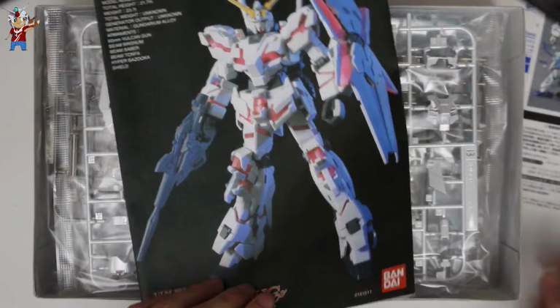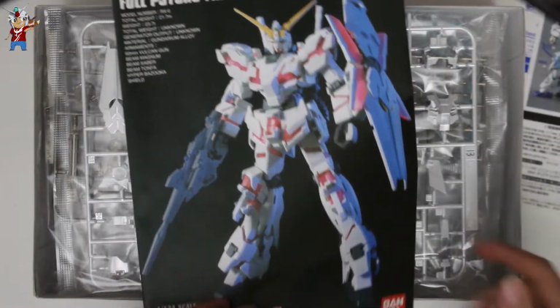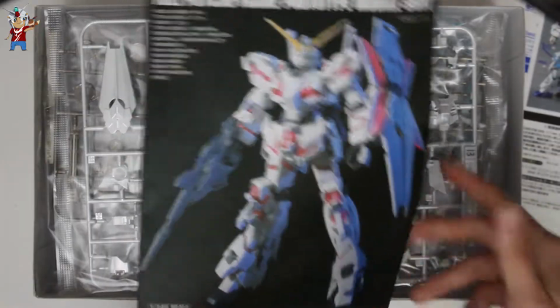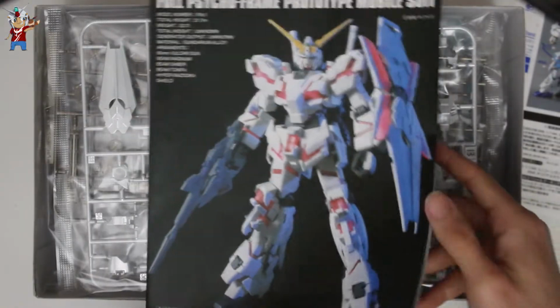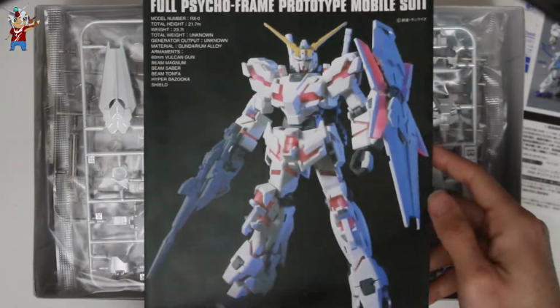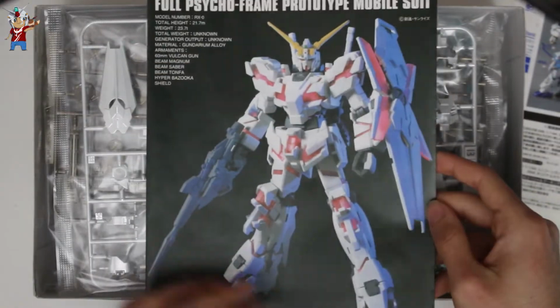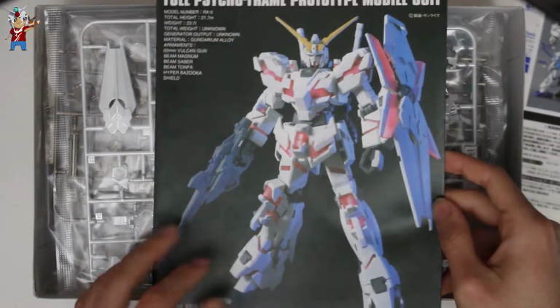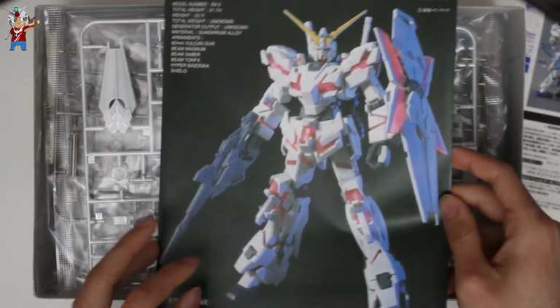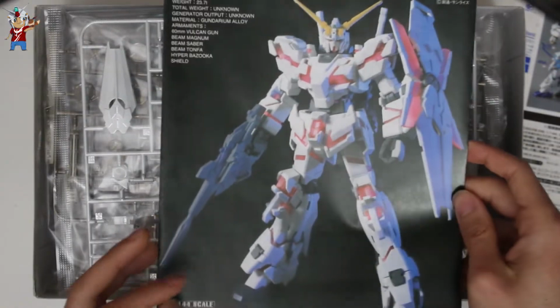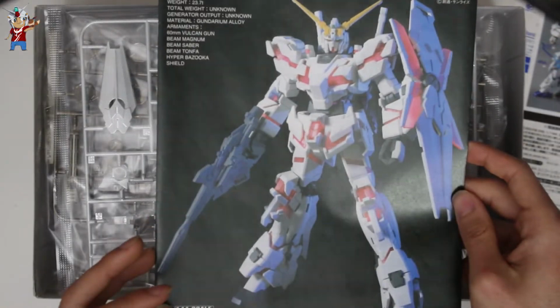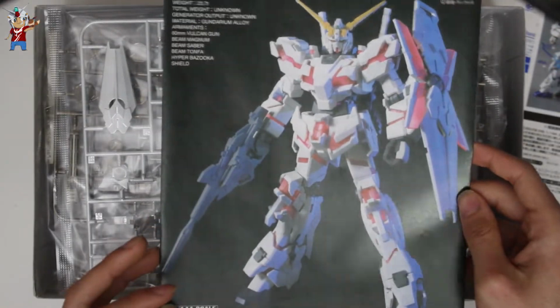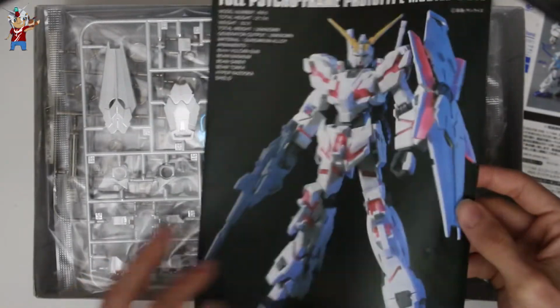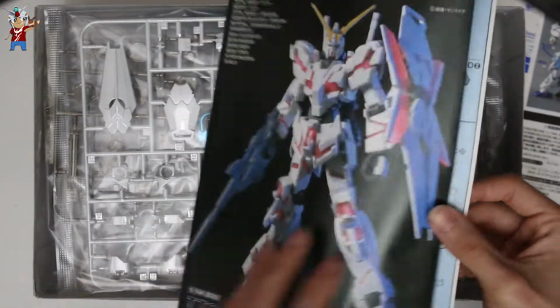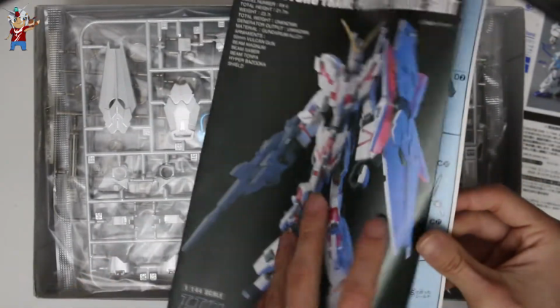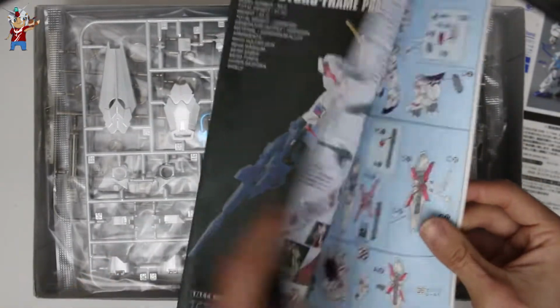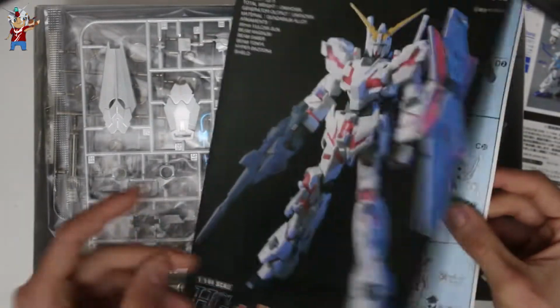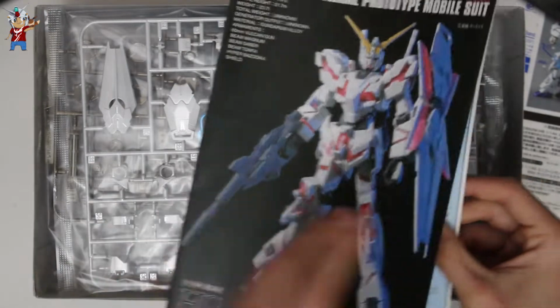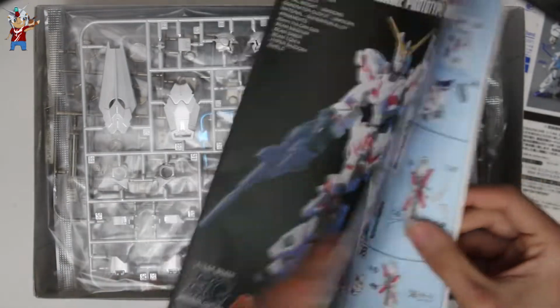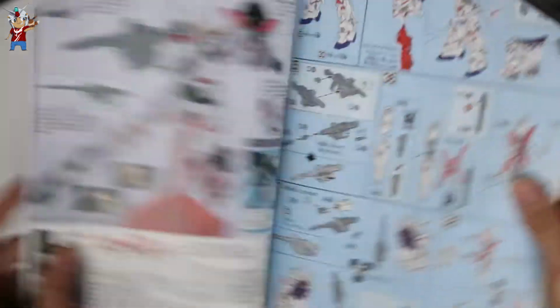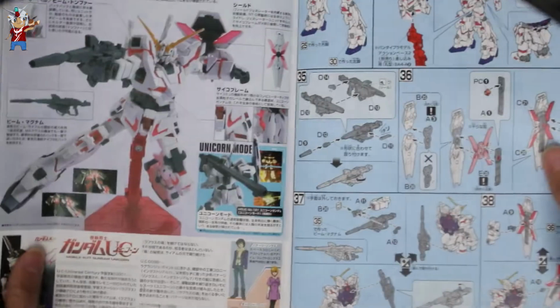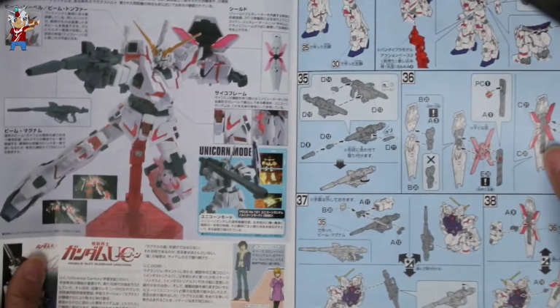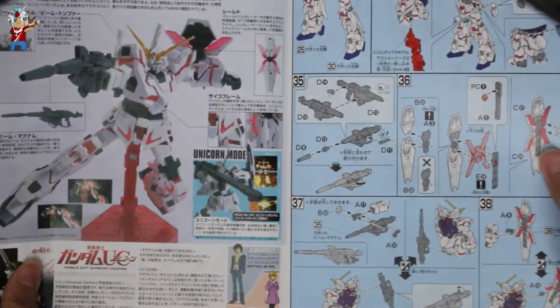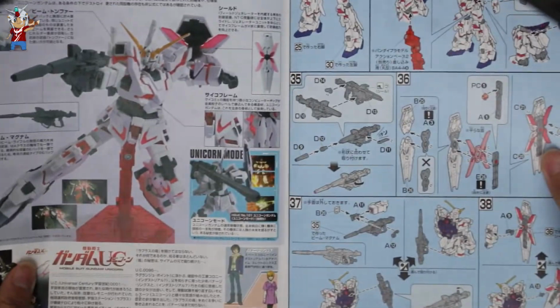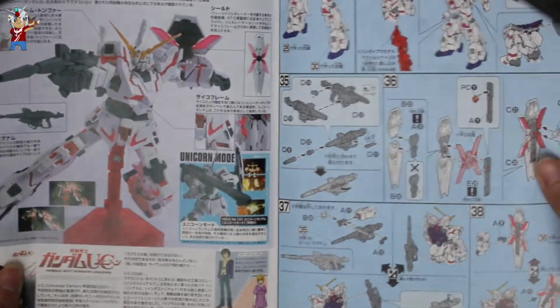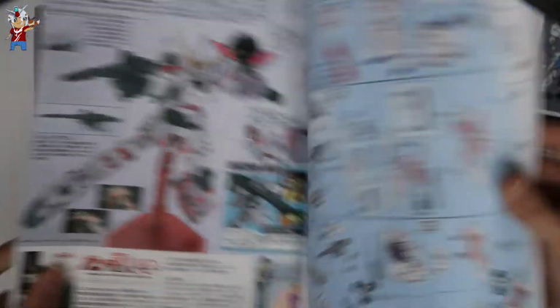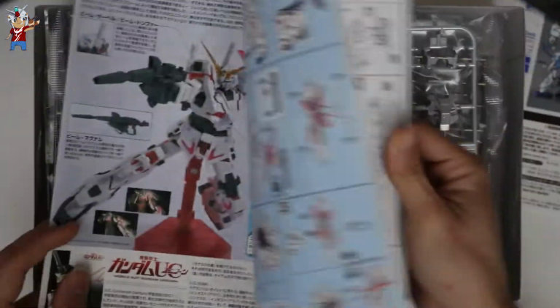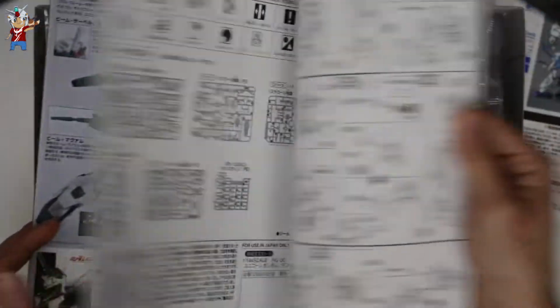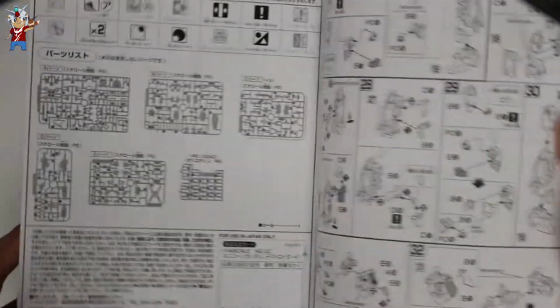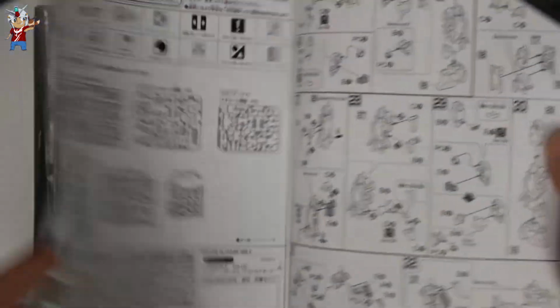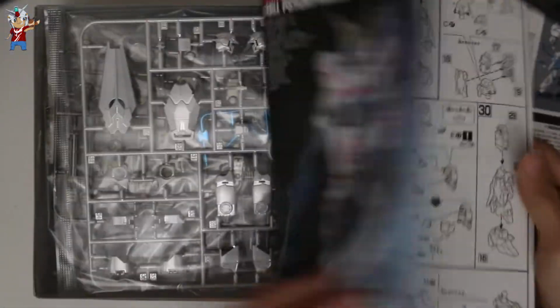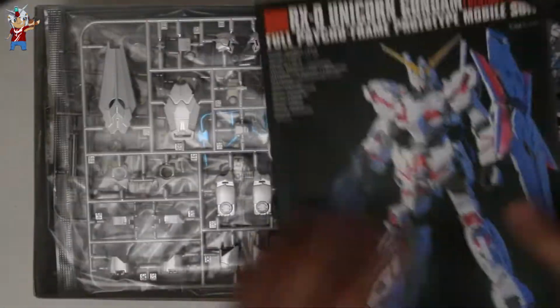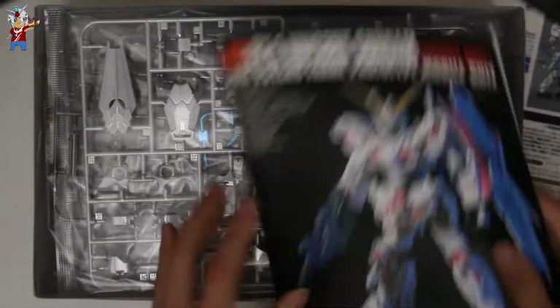Over here we have the standard Unicorn Gundam instruction manual — nothing special about this.